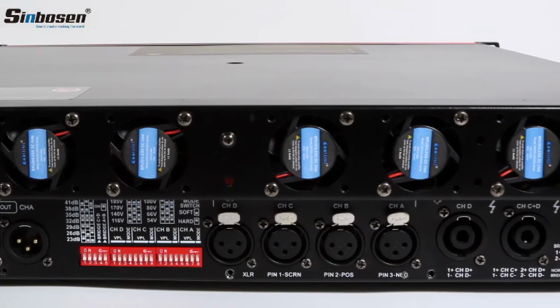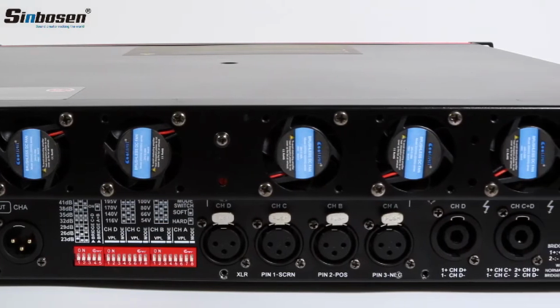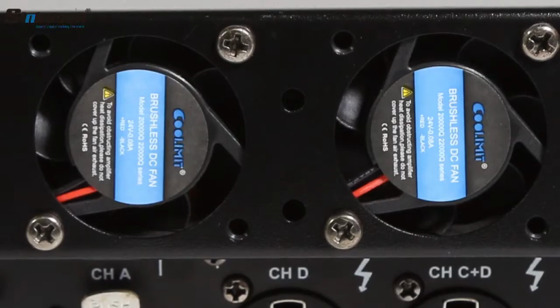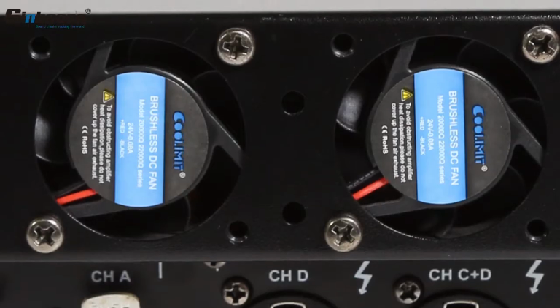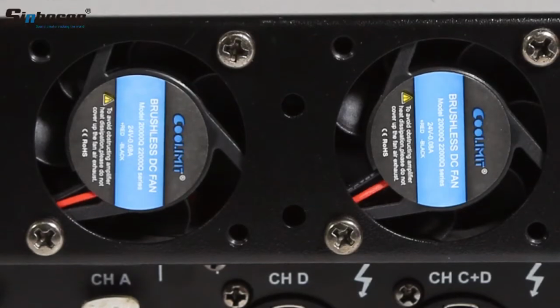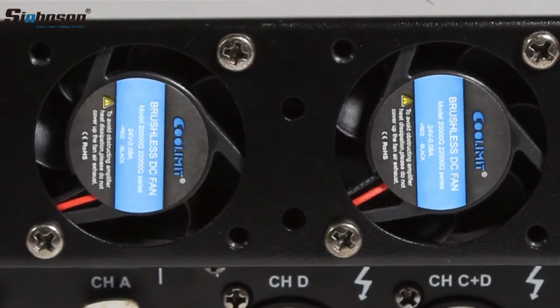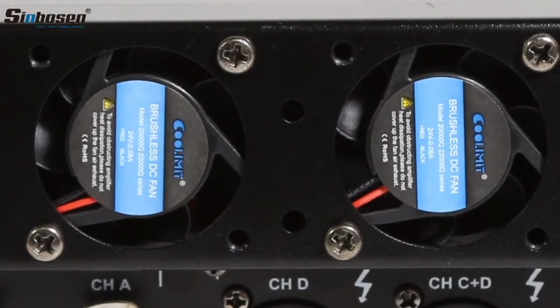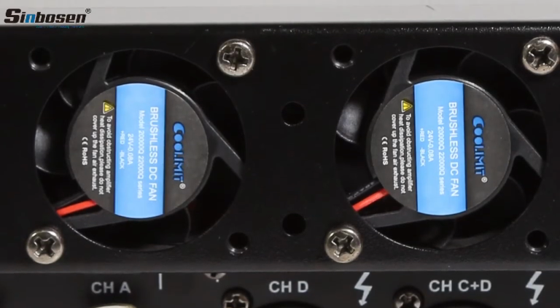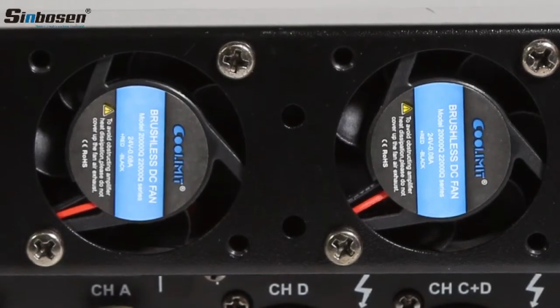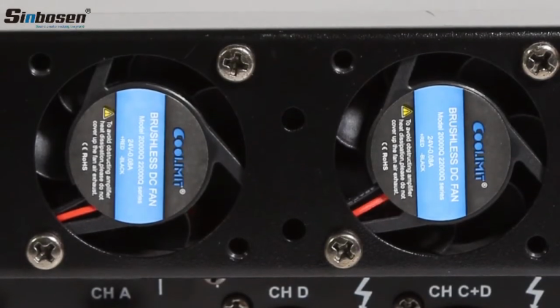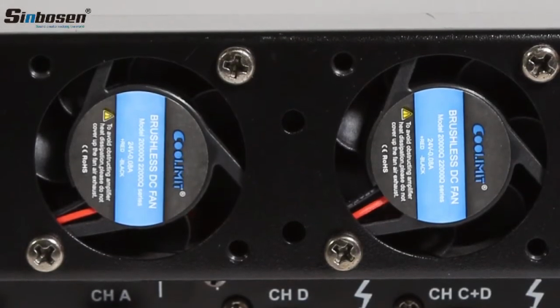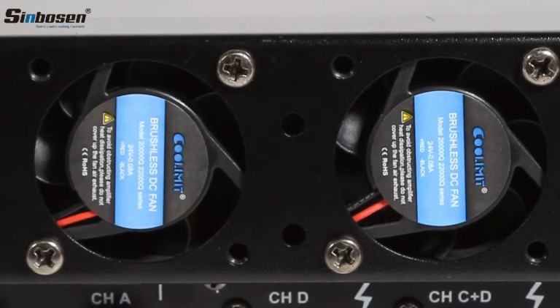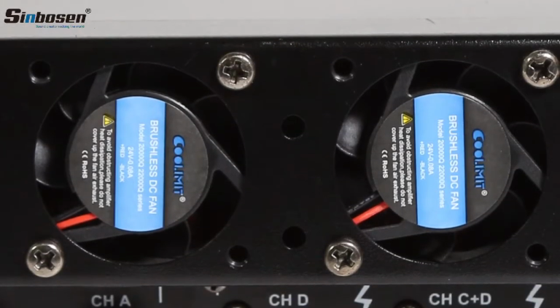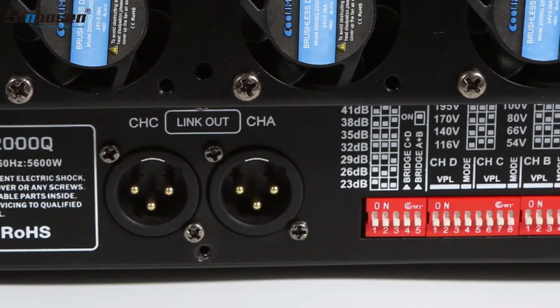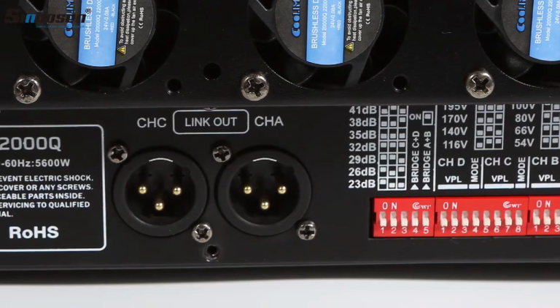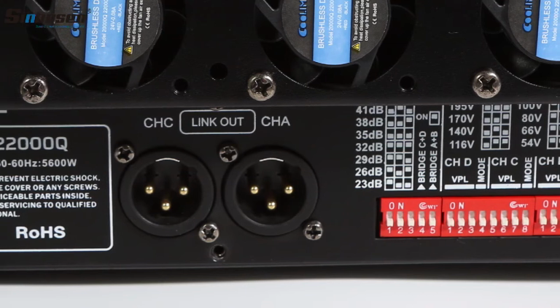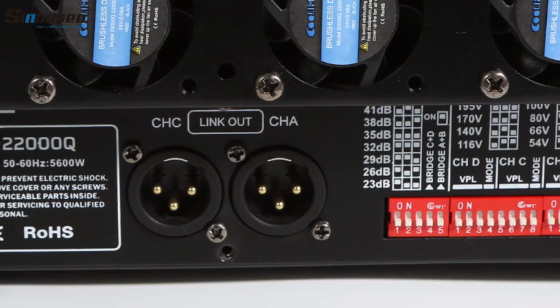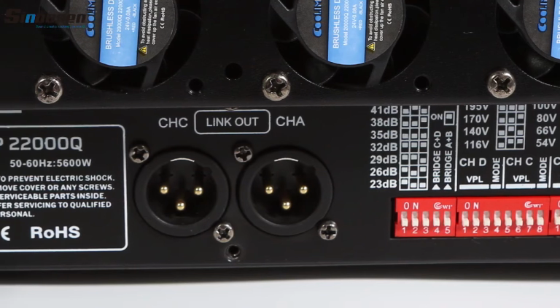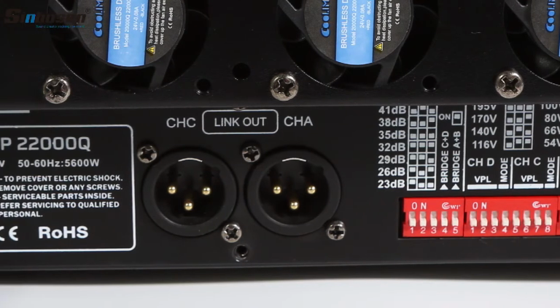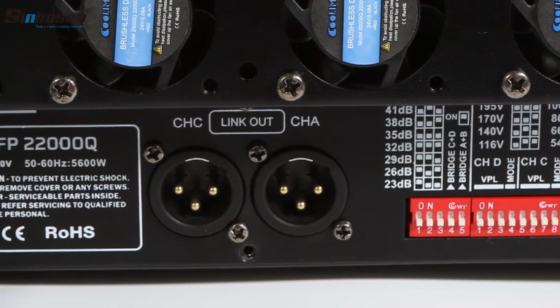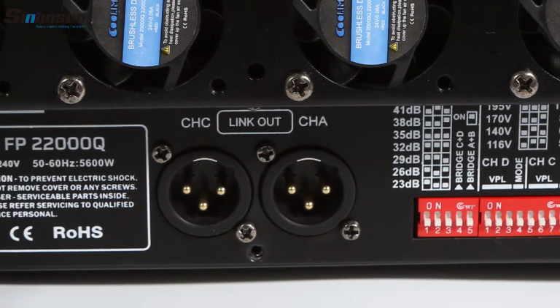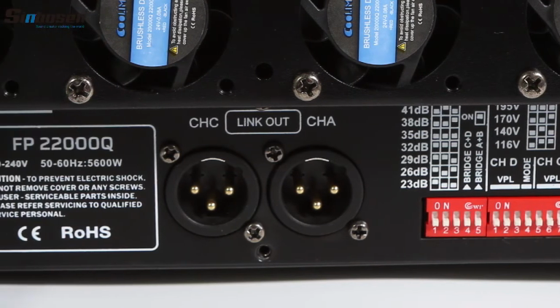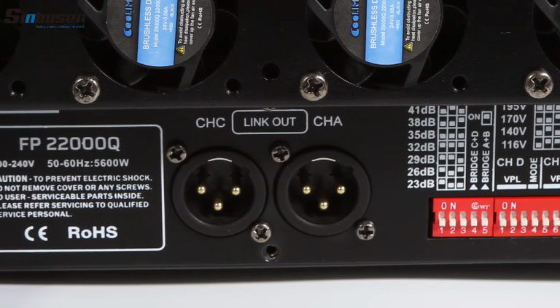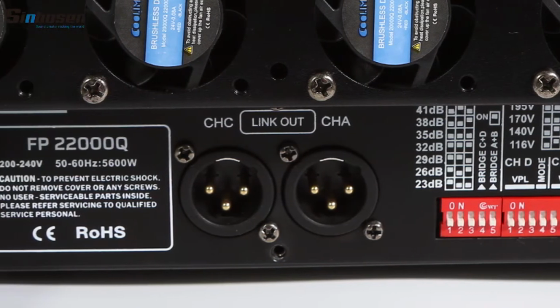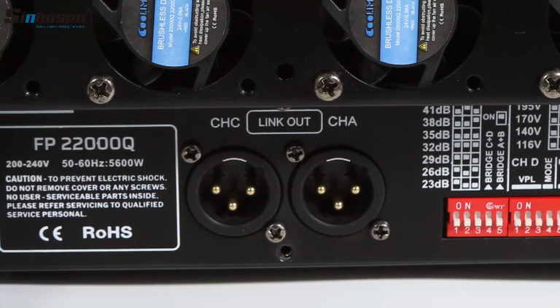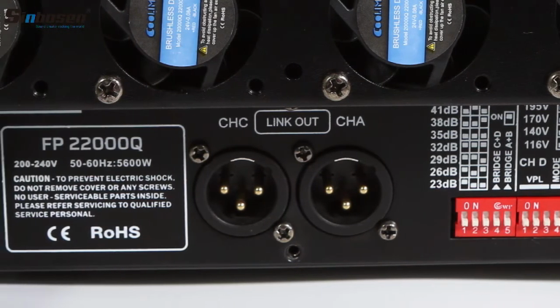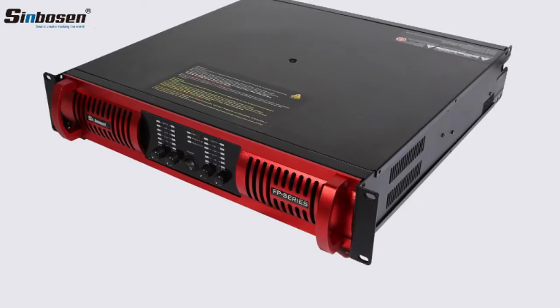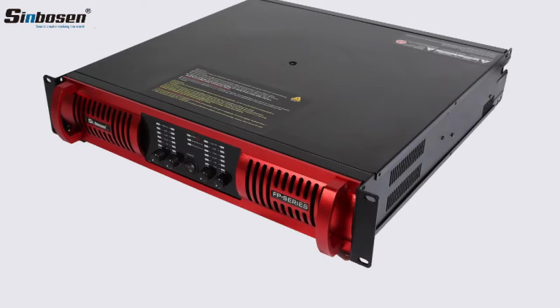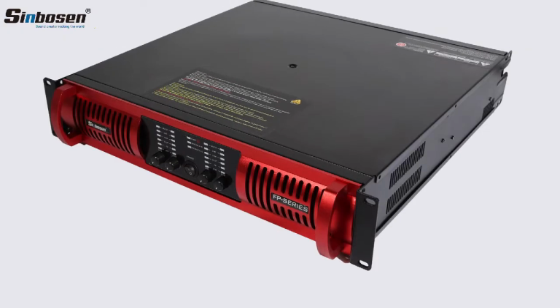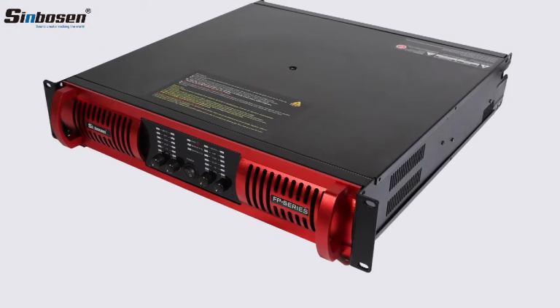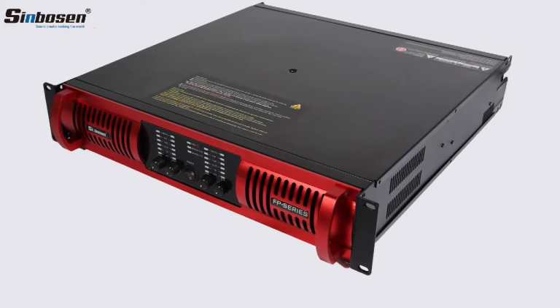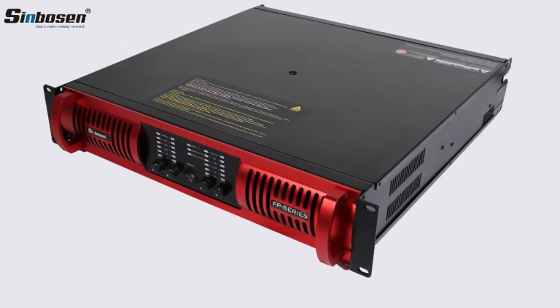Seenboson supports 3 years warranty service. We have all kinds of power amplifiers. Welcome to contact us.